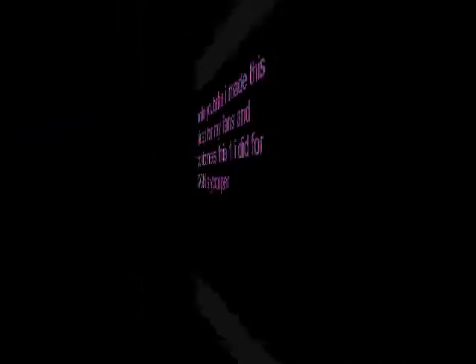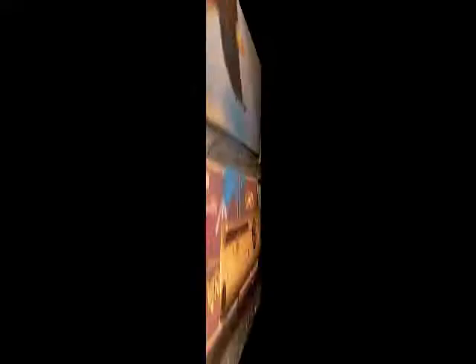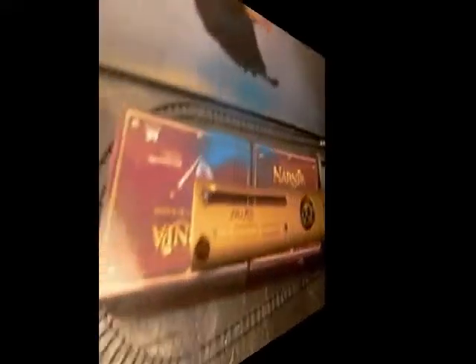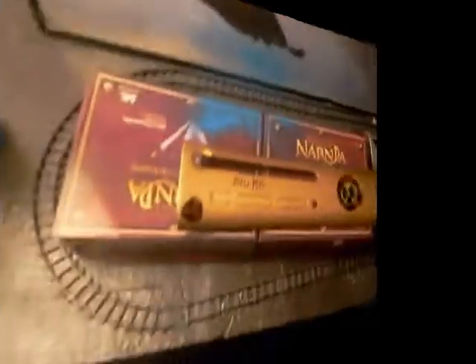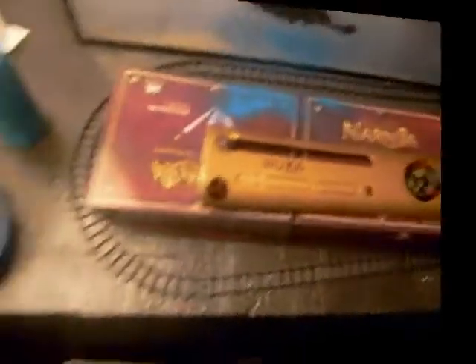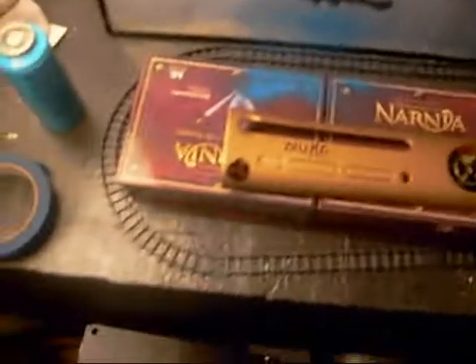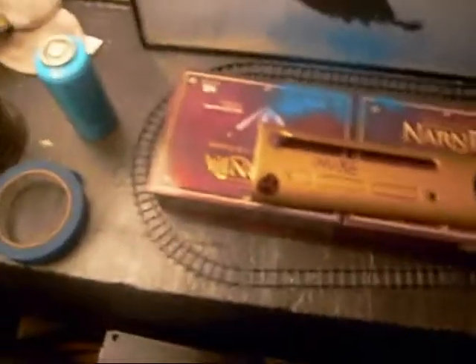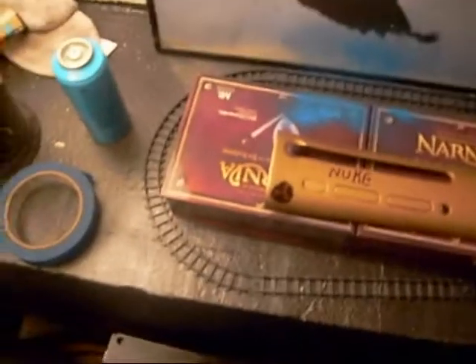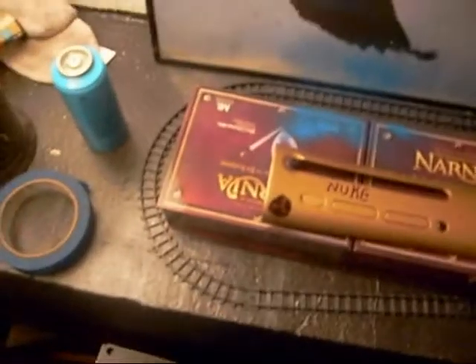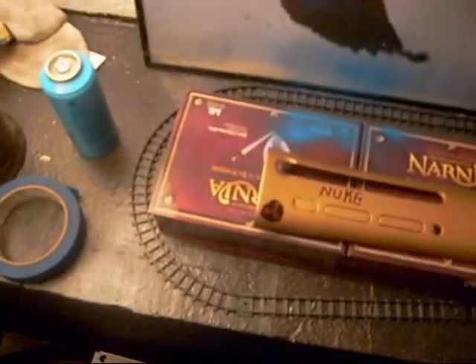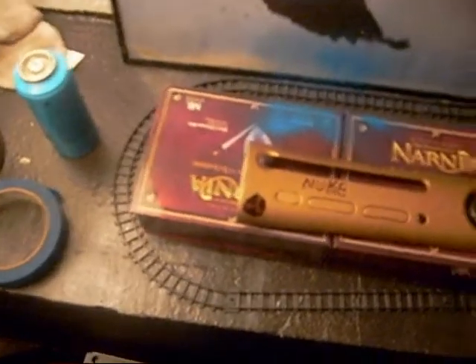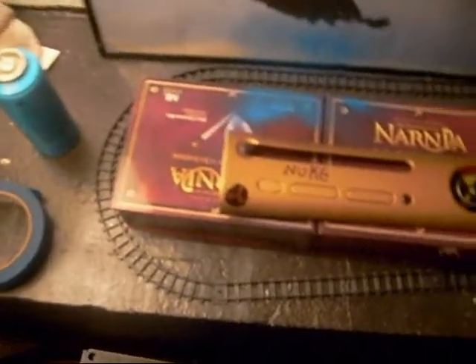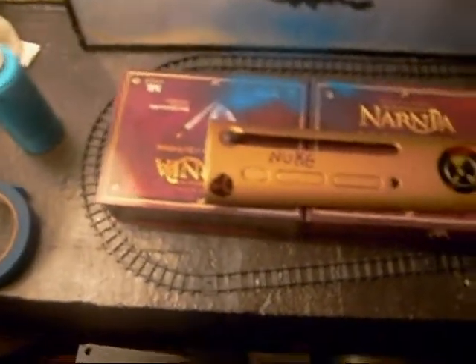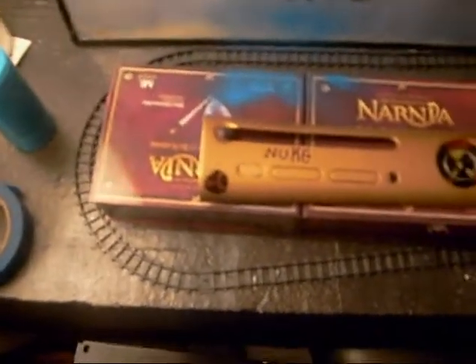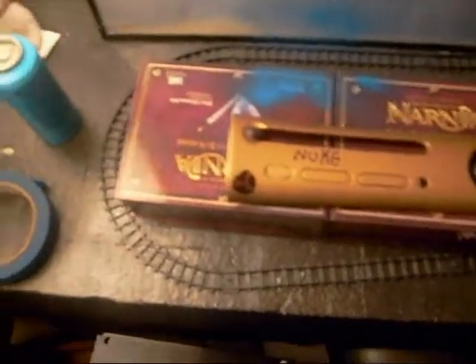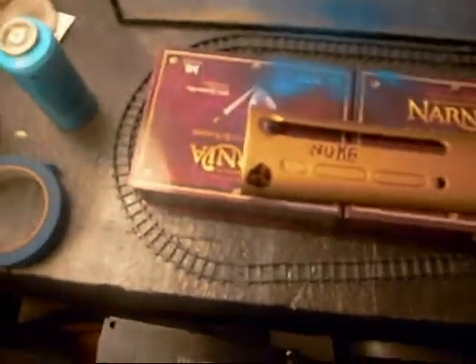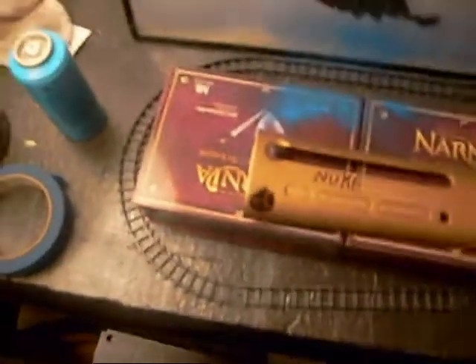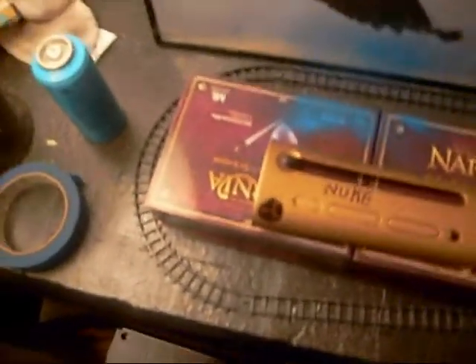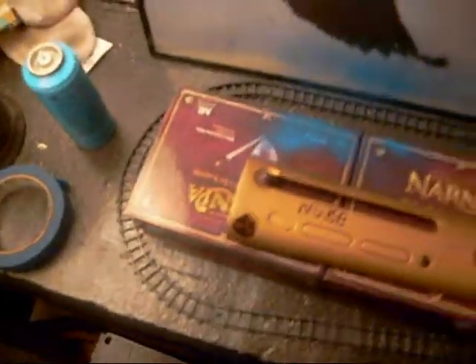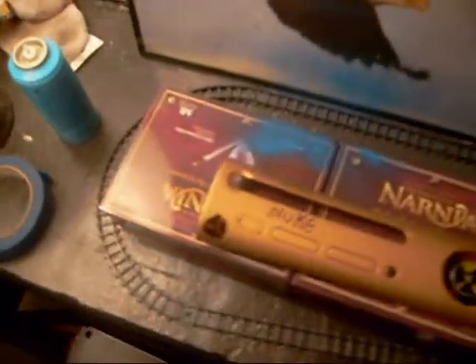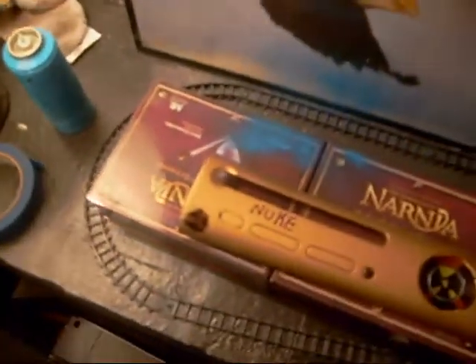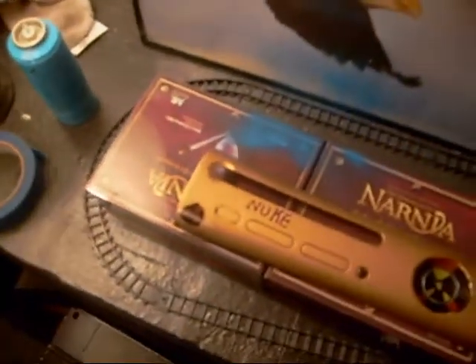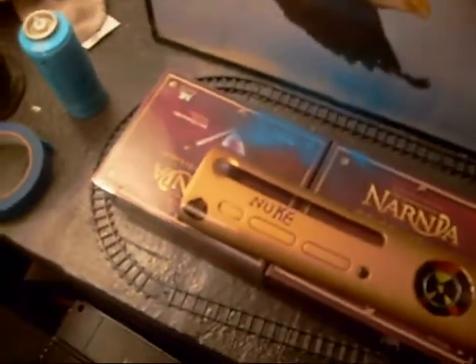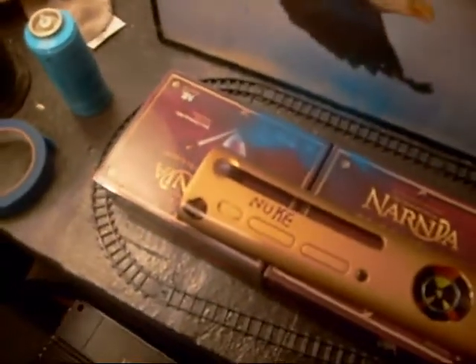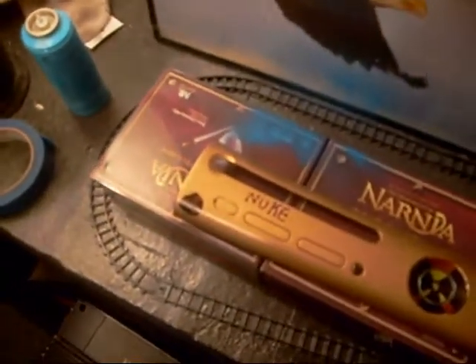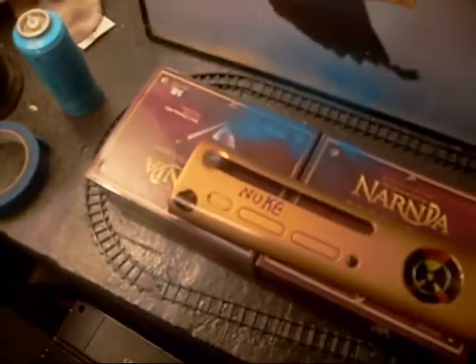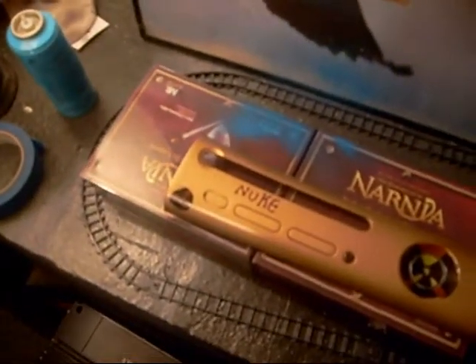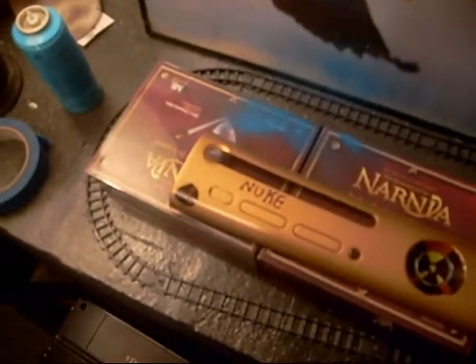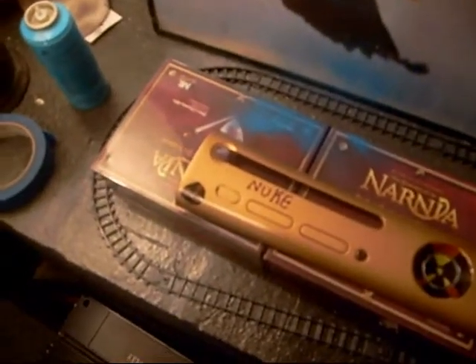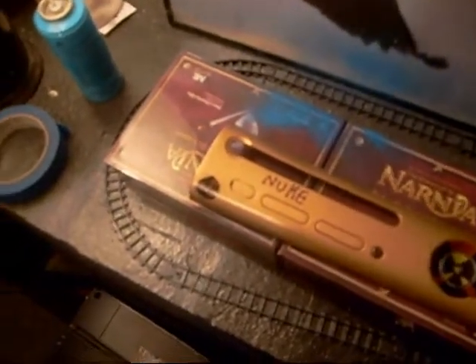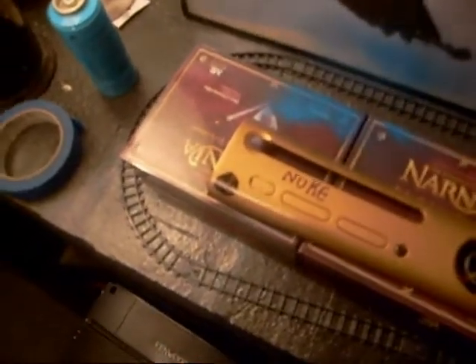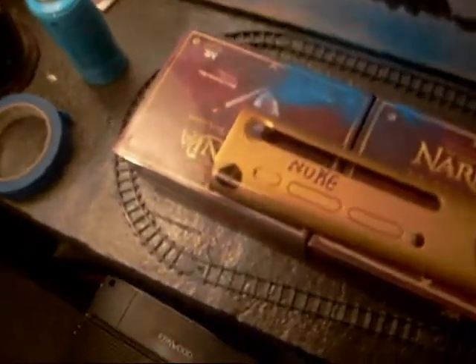Hello YouTube, this is XHumanFridgeX here again, and I was just bringing a new faceplate to you.